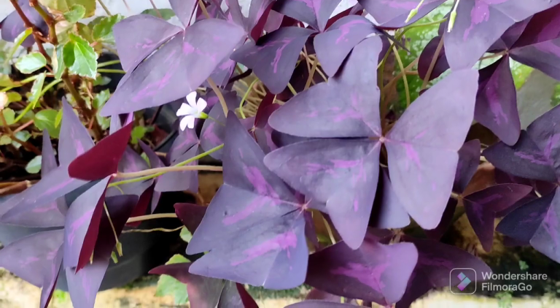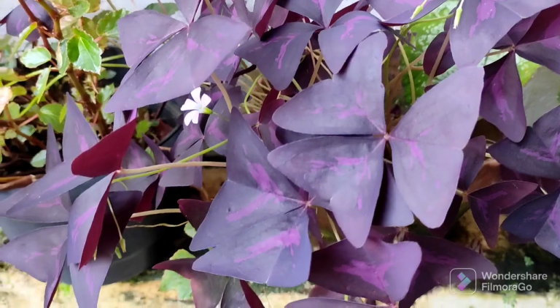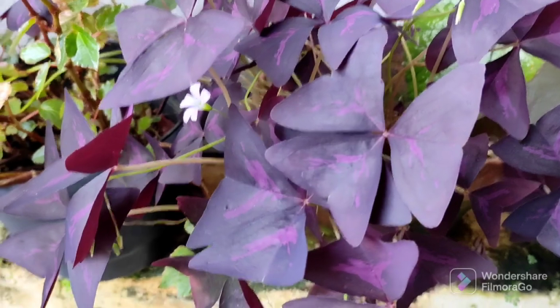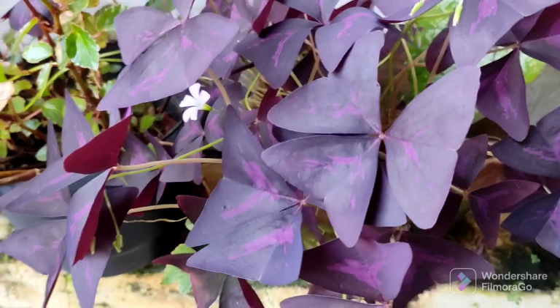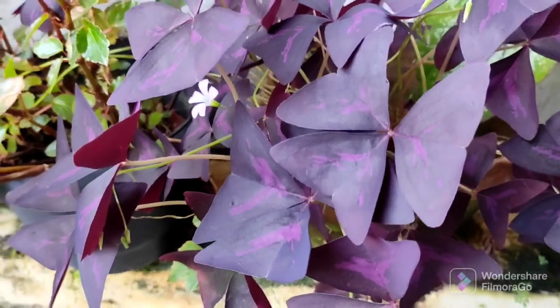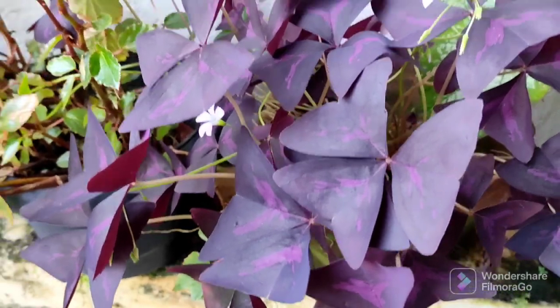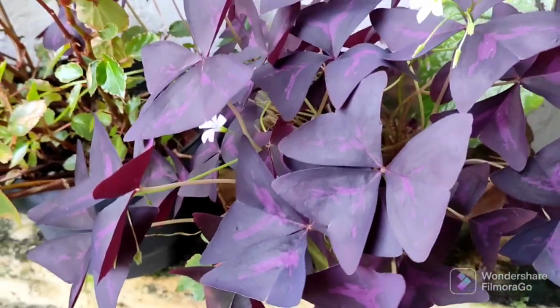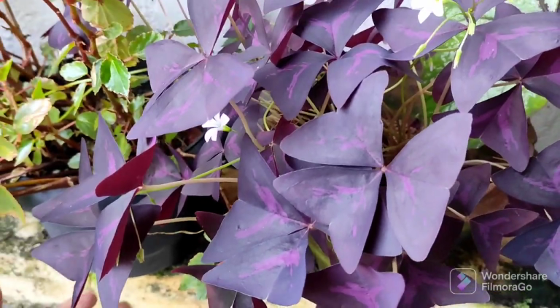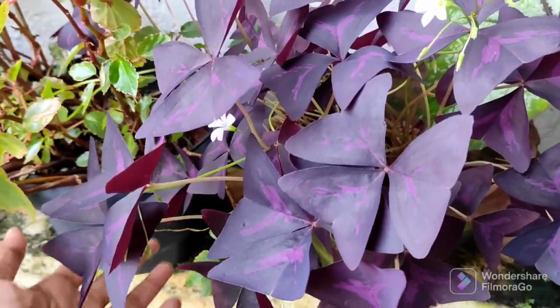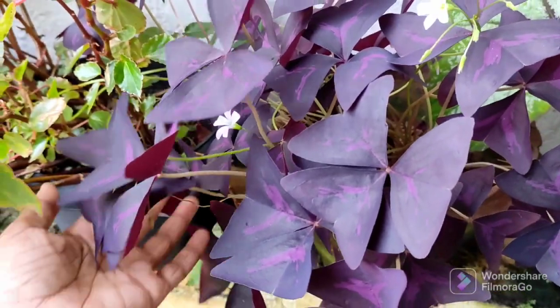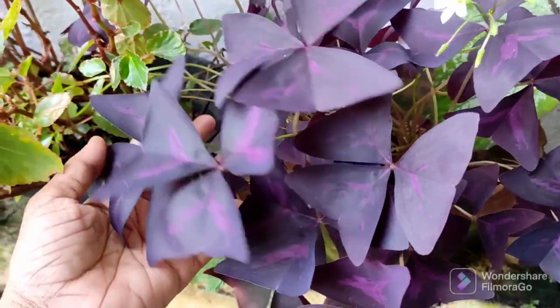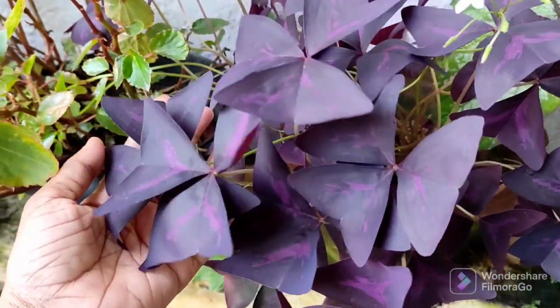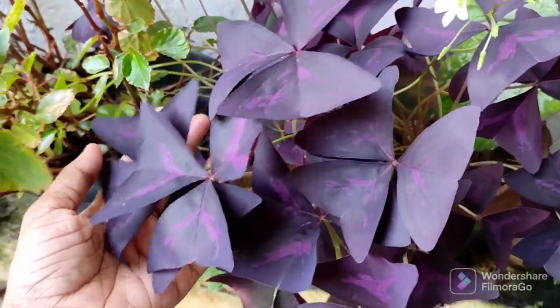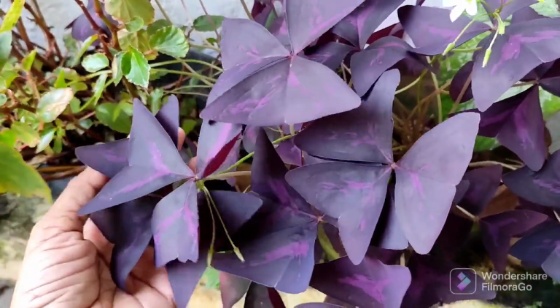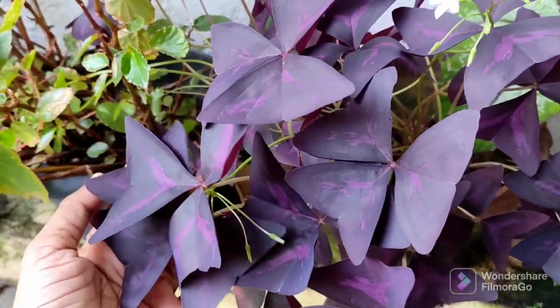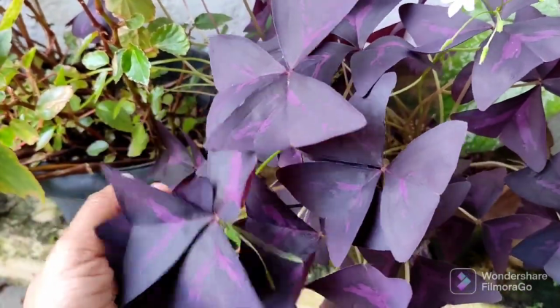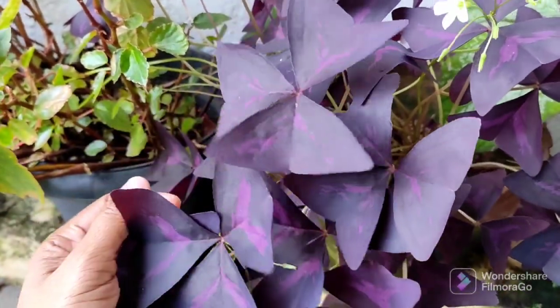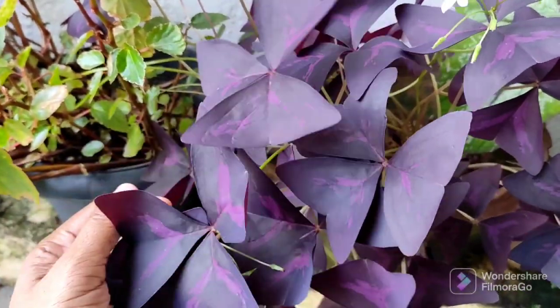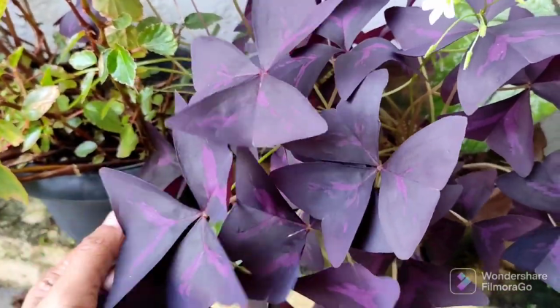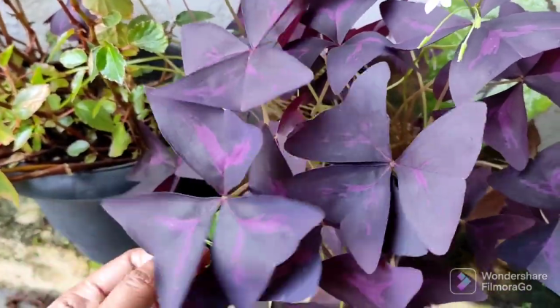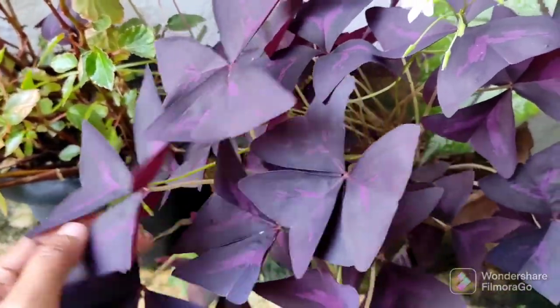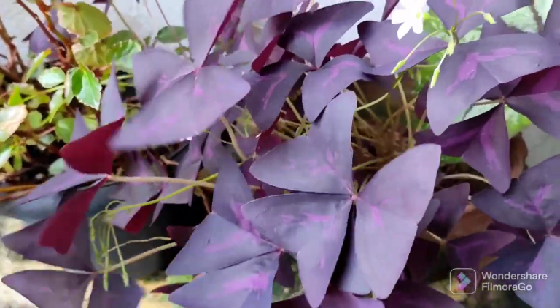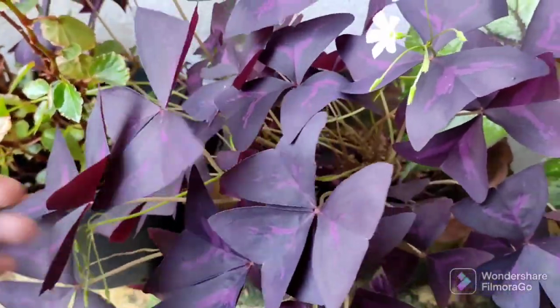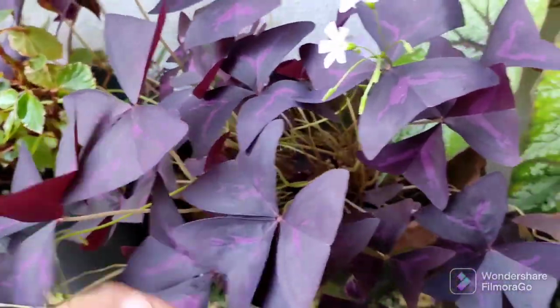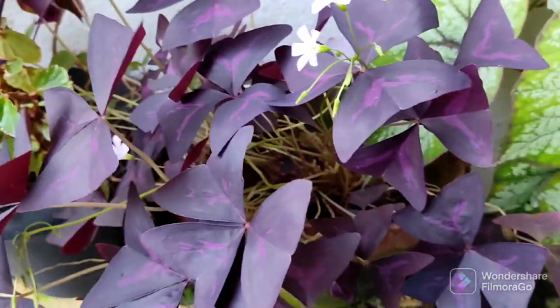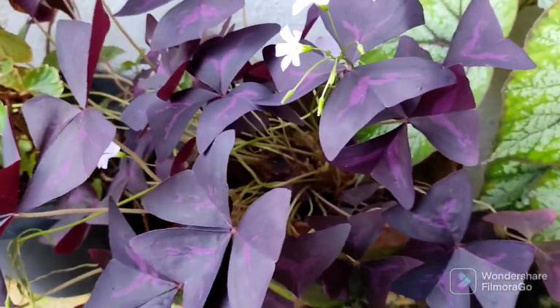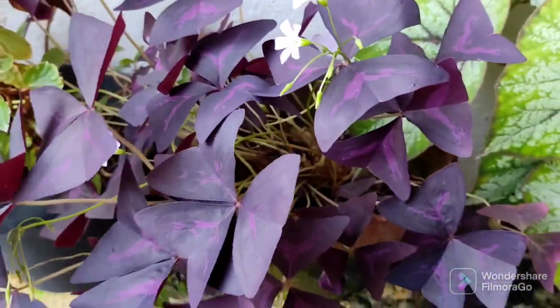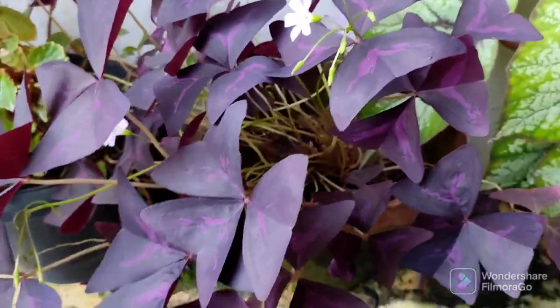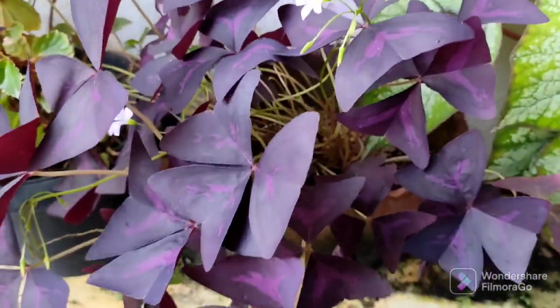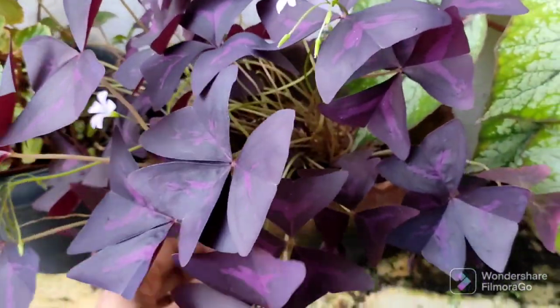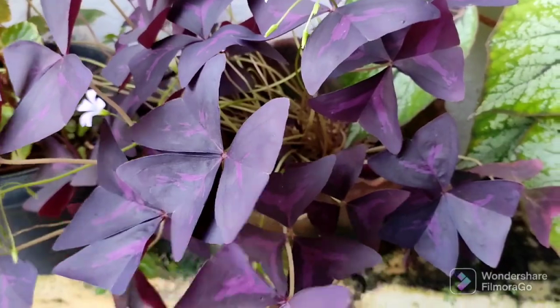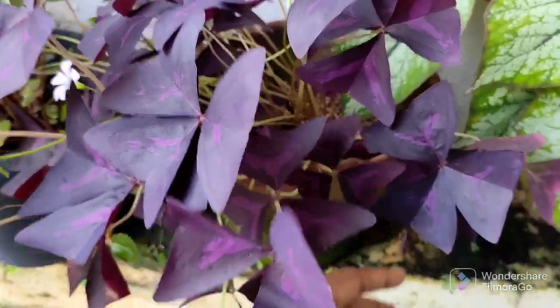Hi friends, welcome to CZ Garden. I am Nia. Today I am going to talk about the butterfly plant.